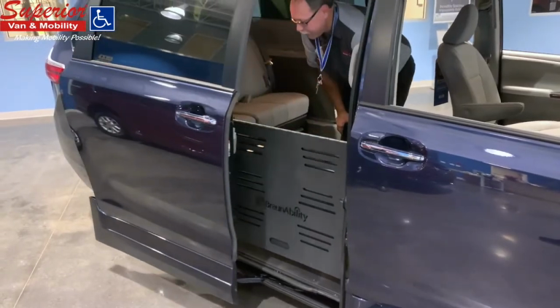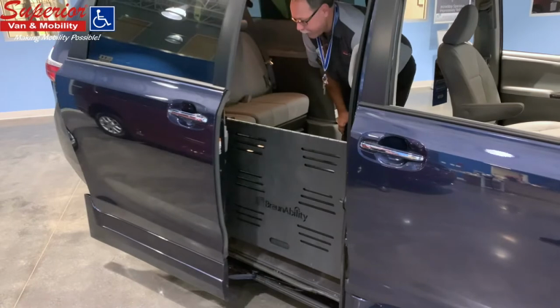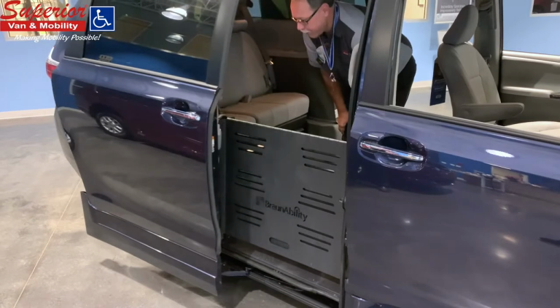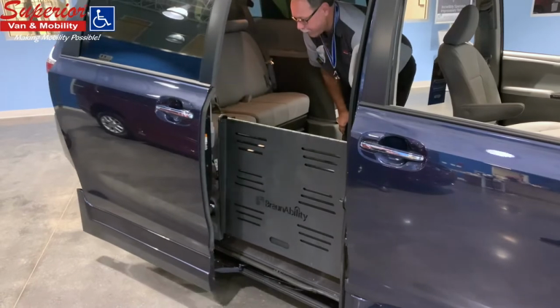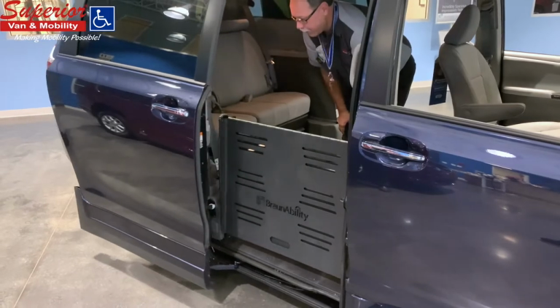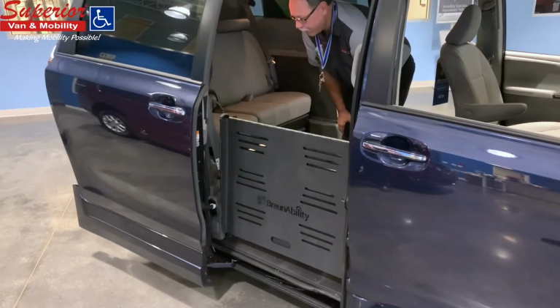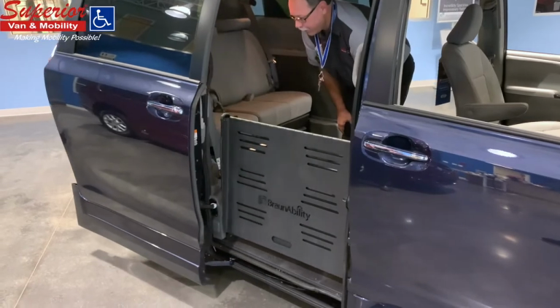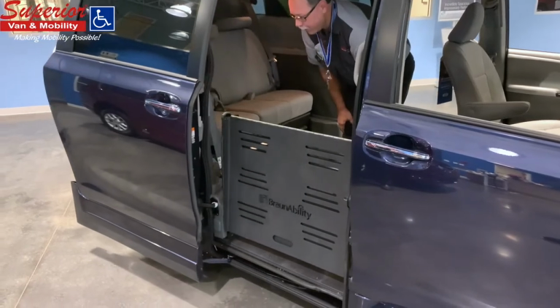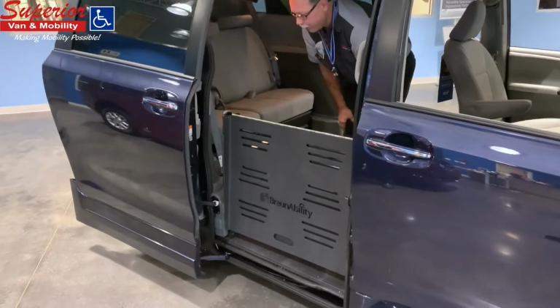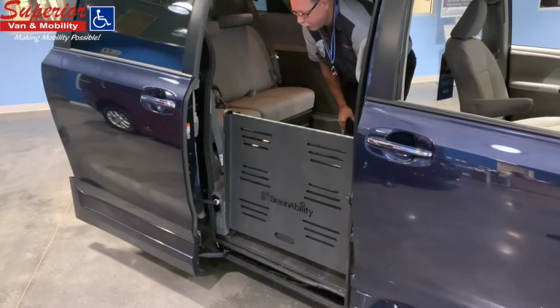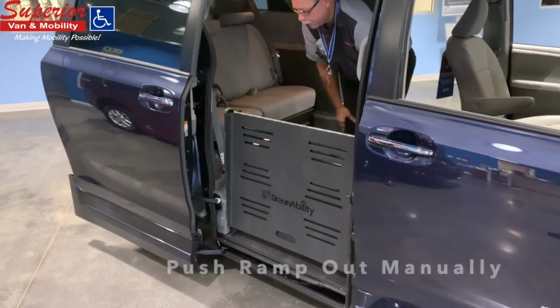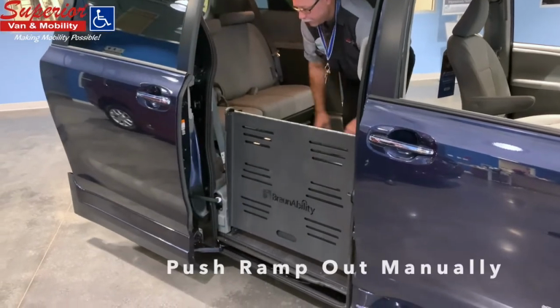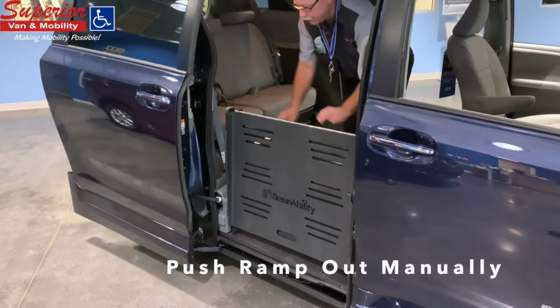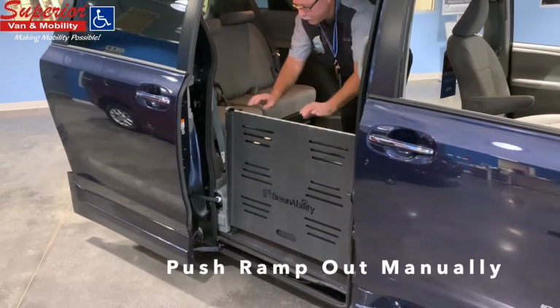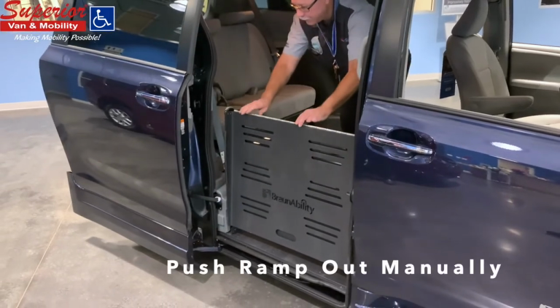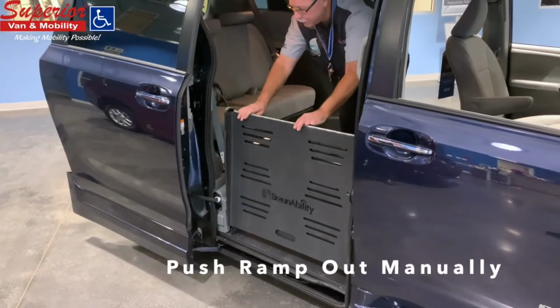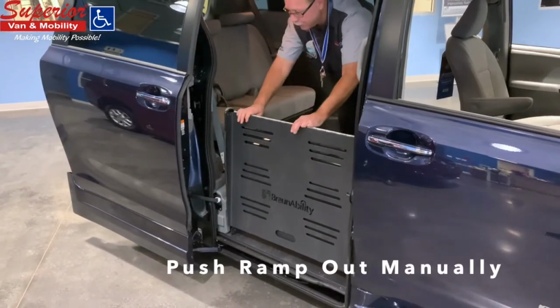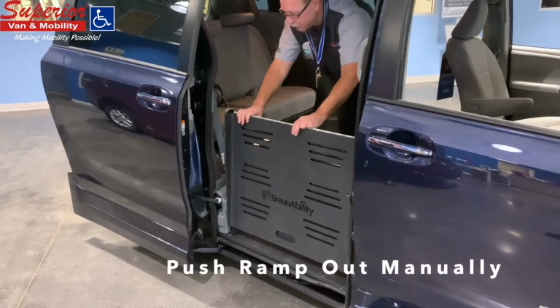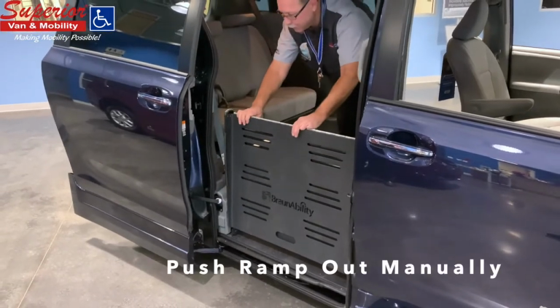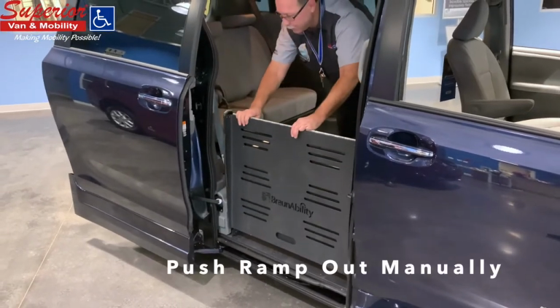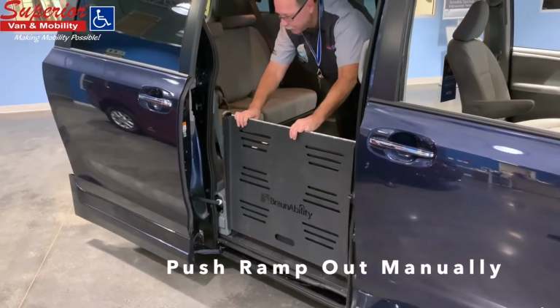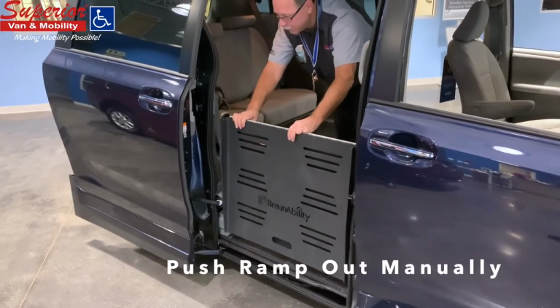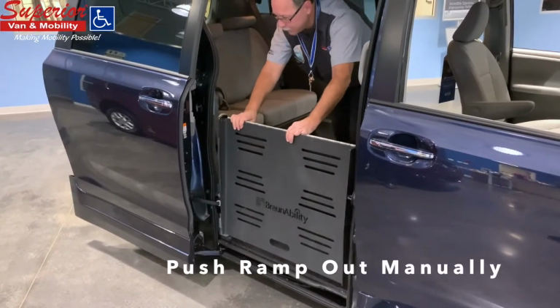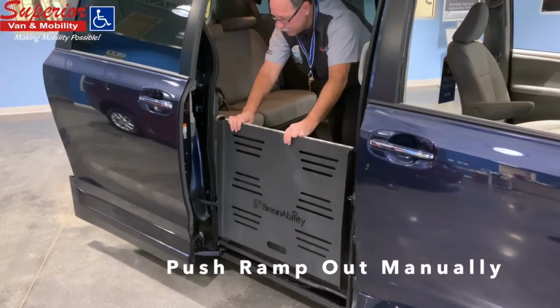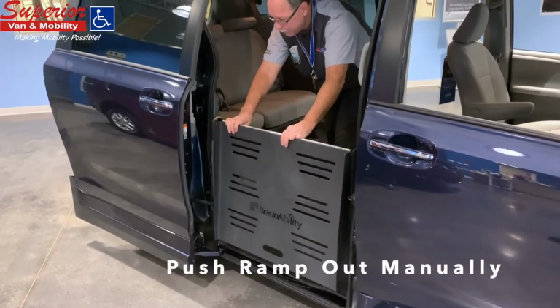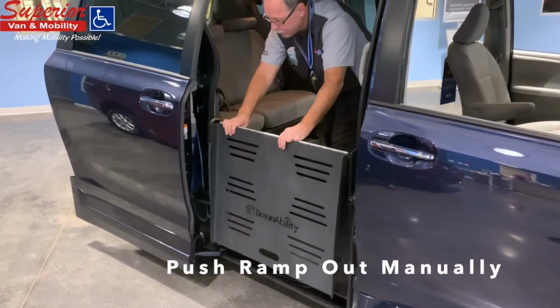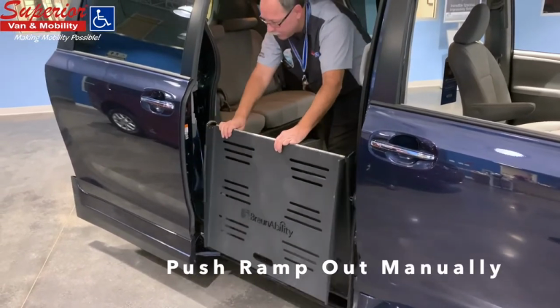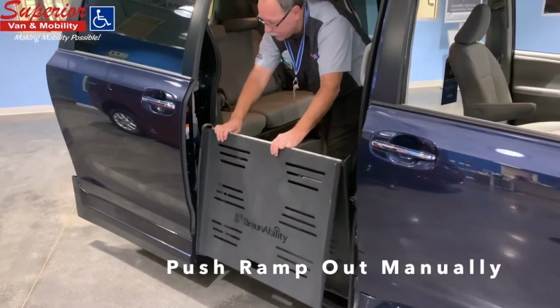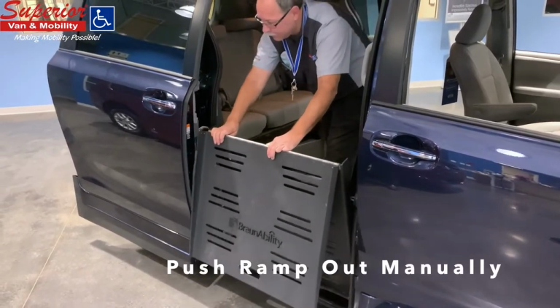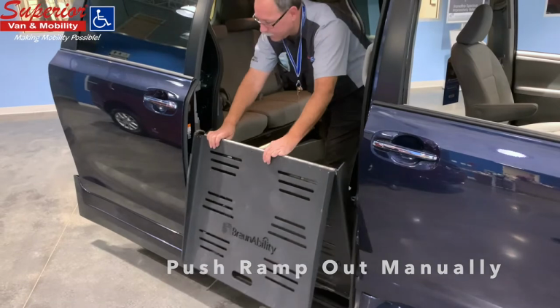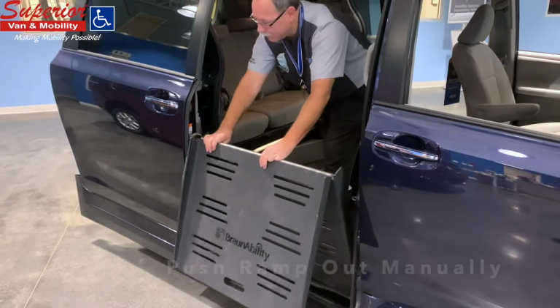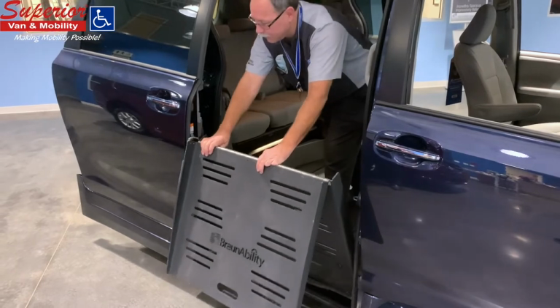To deploy the ramp manually, simply open the door and slowly push or pull the ramp out.